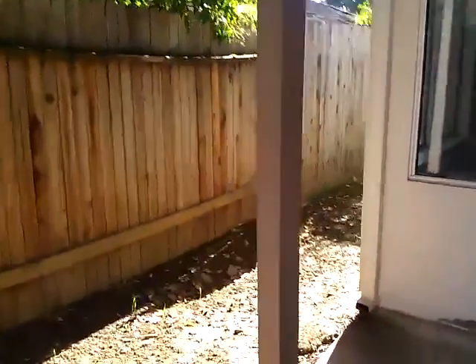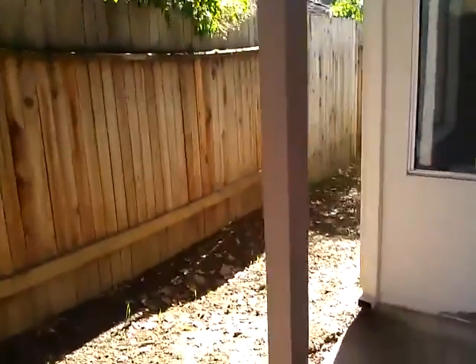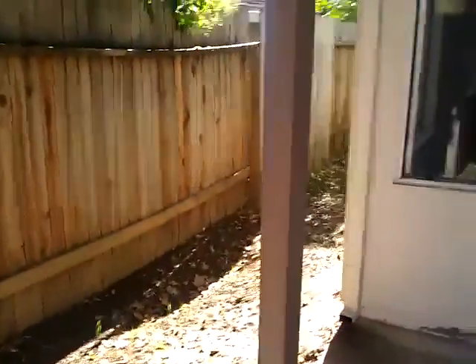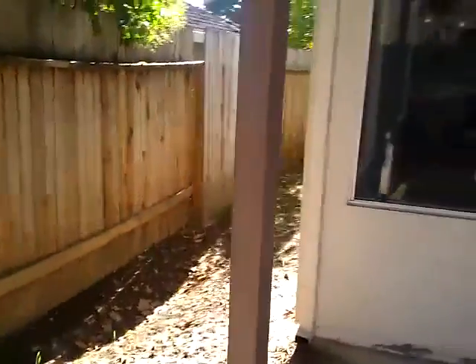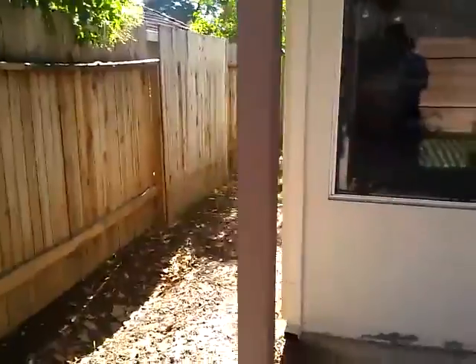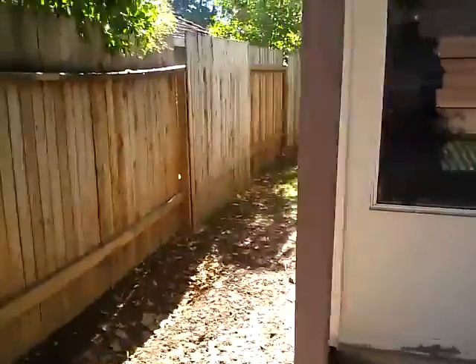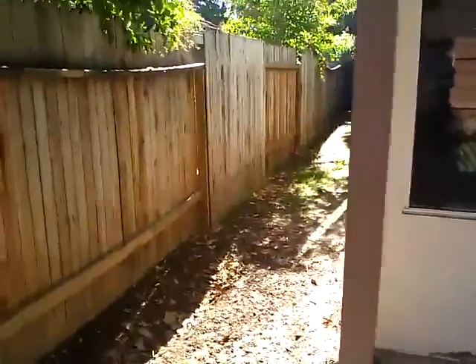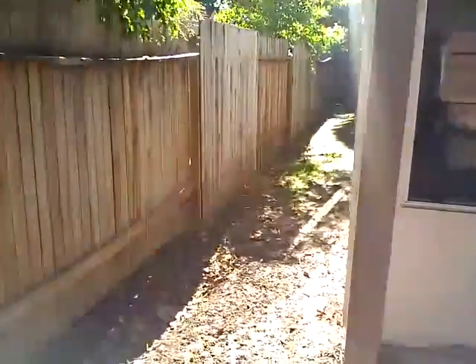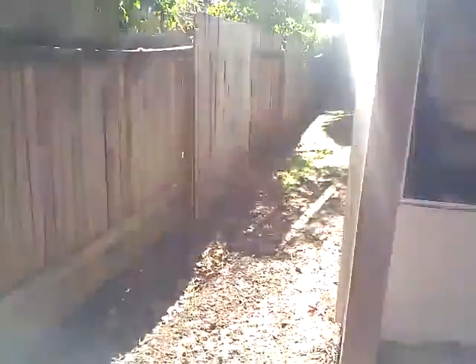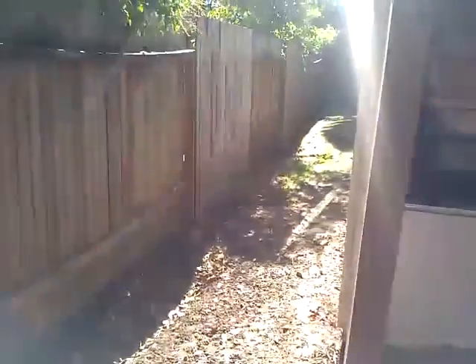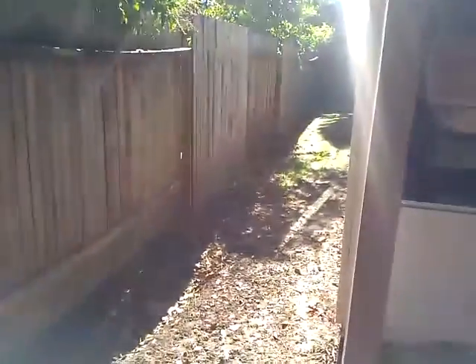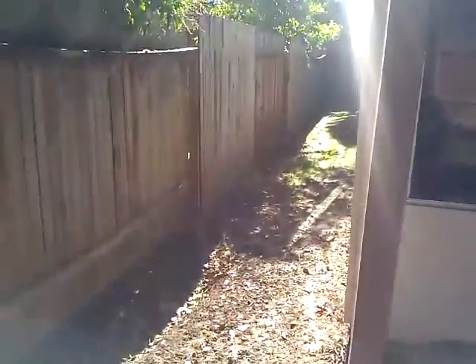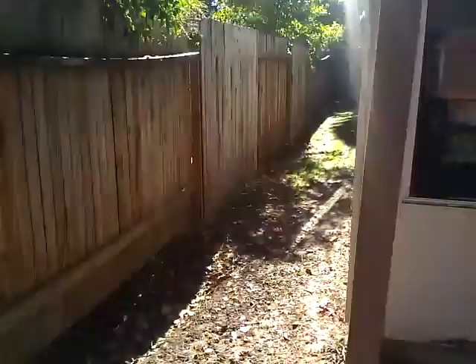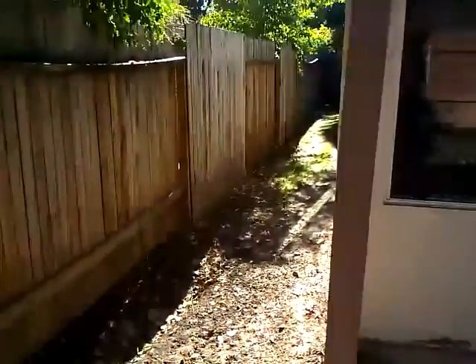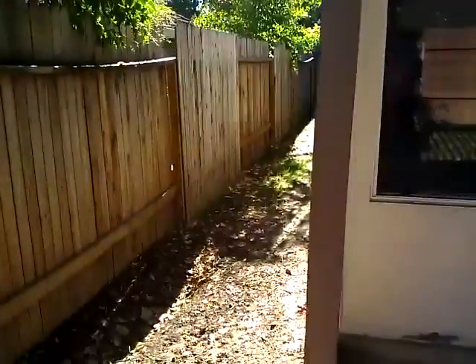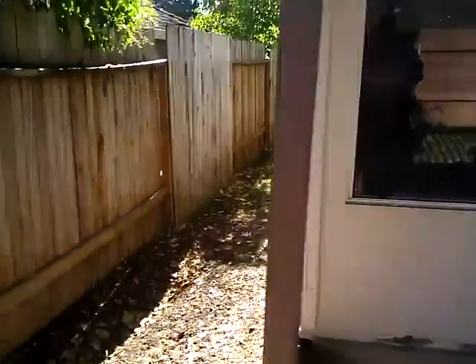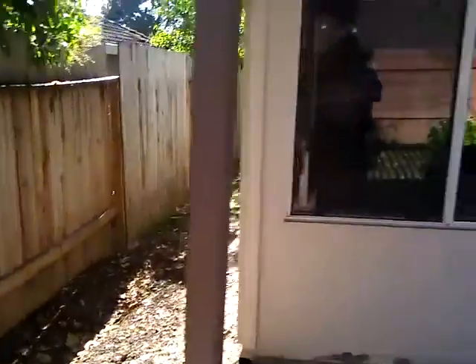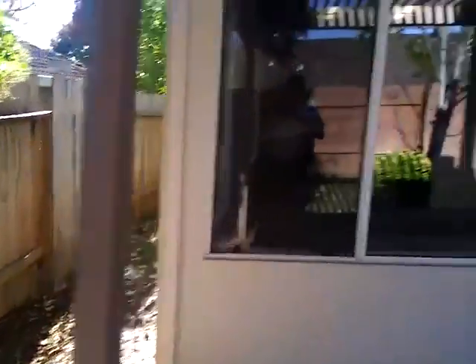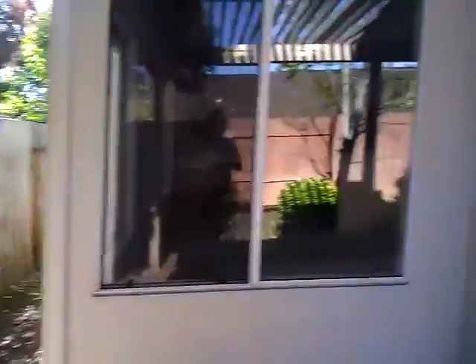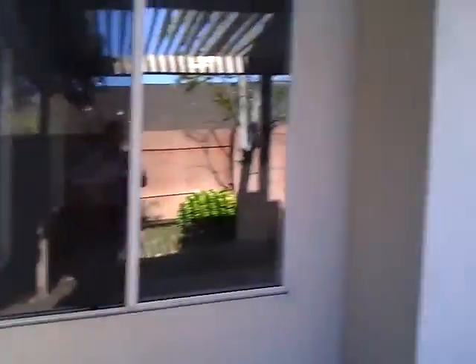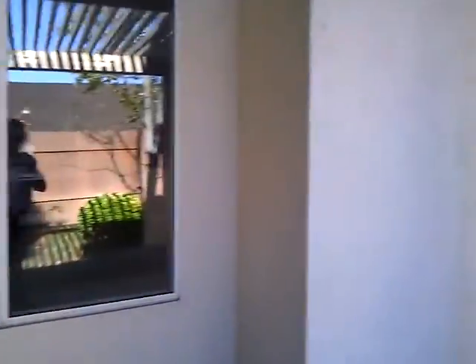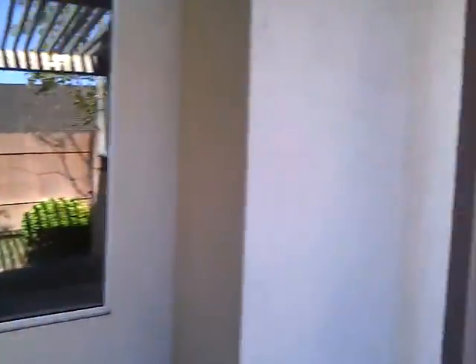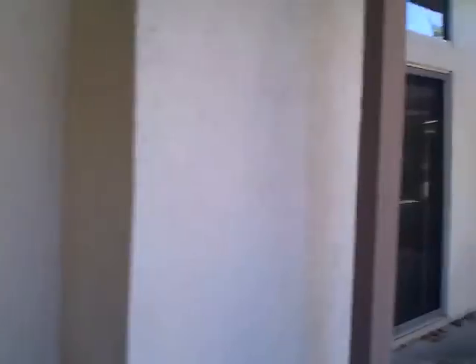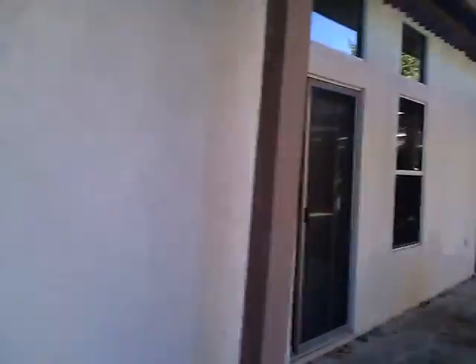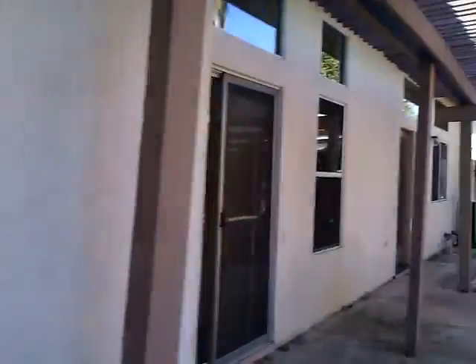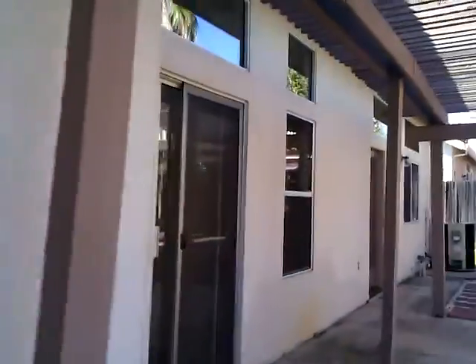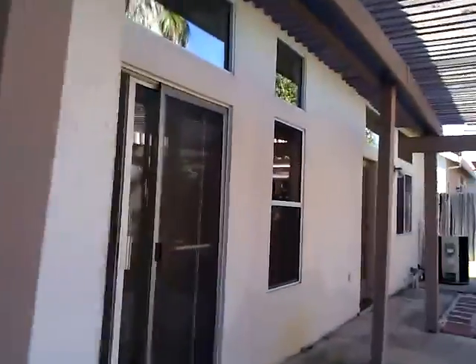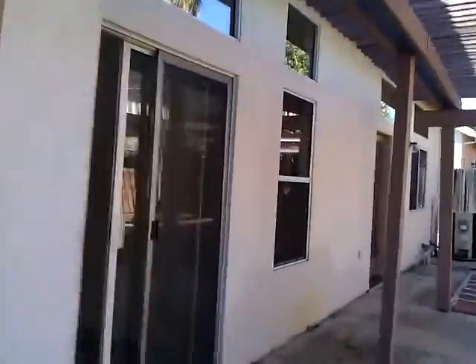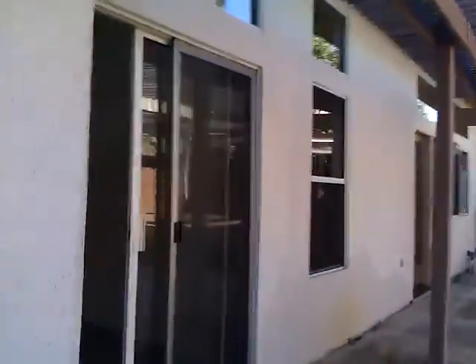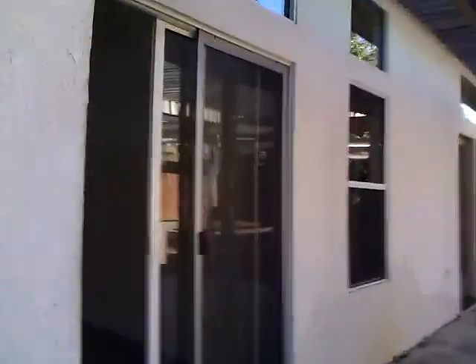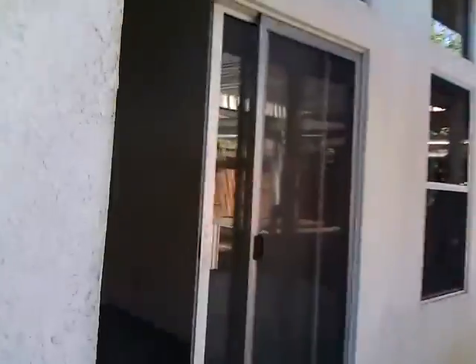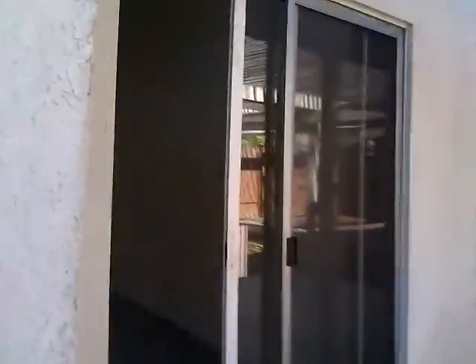Going down the side of the house, it looks good as well. The windows look like they're in good shape.